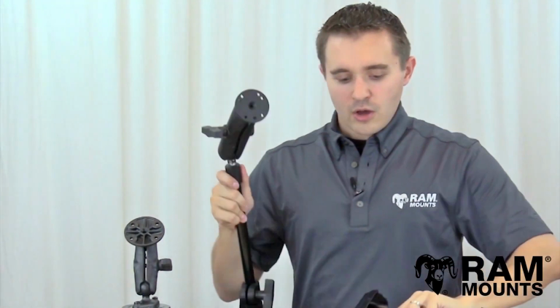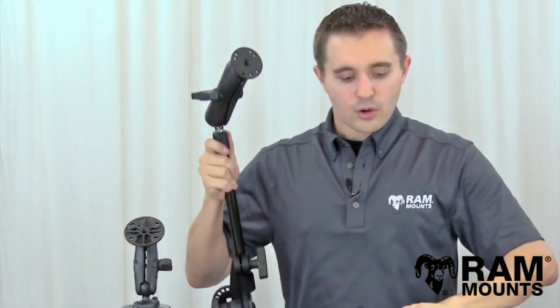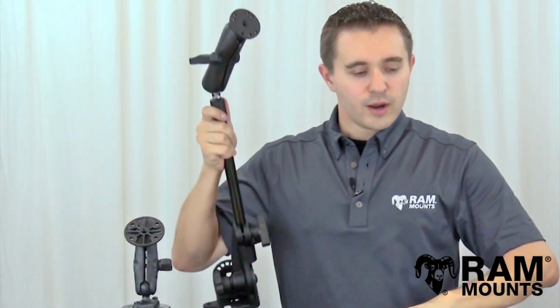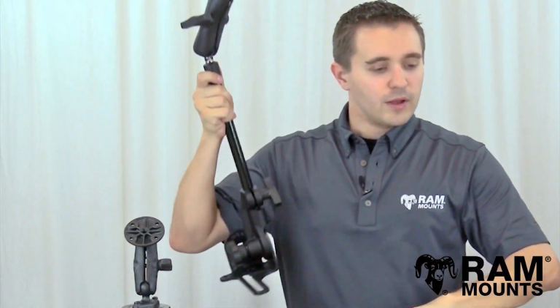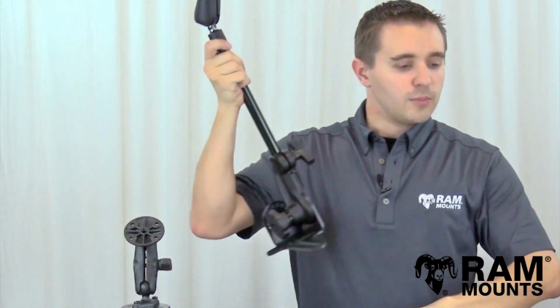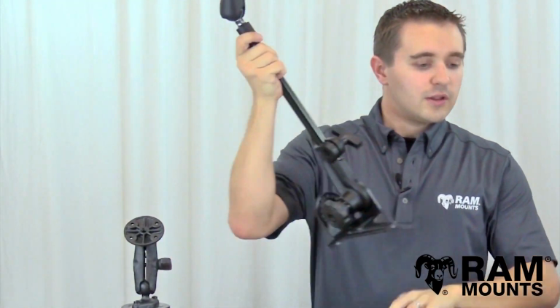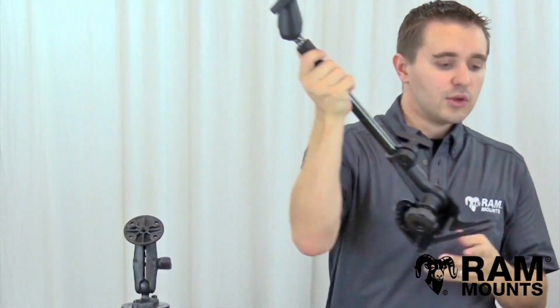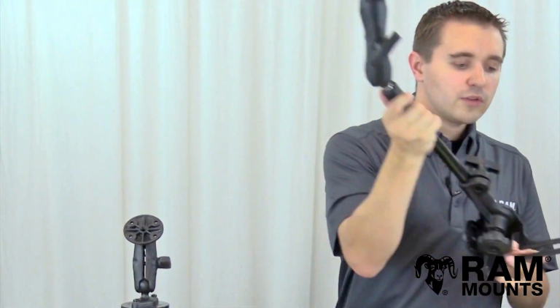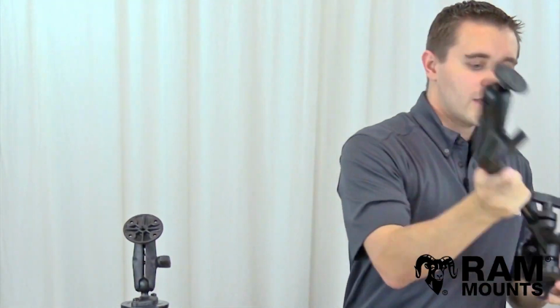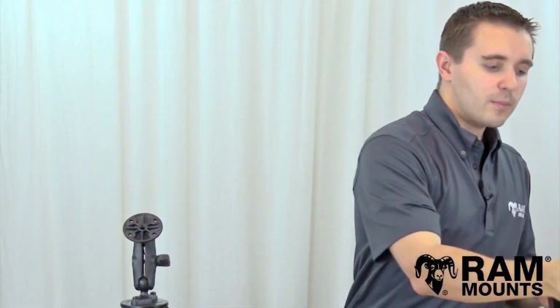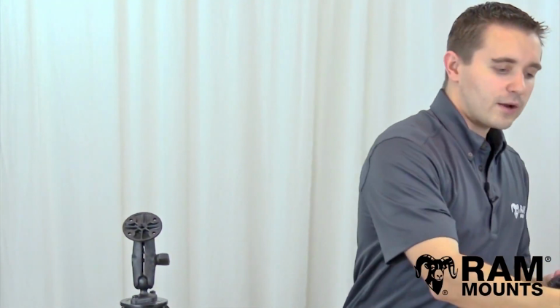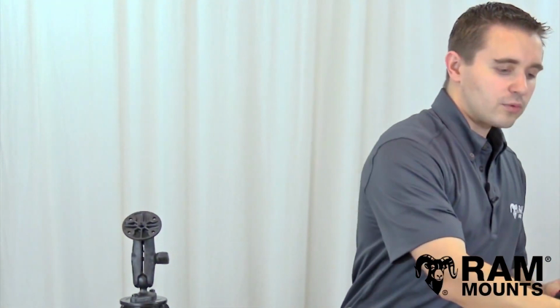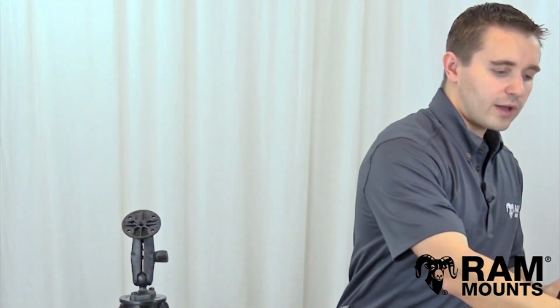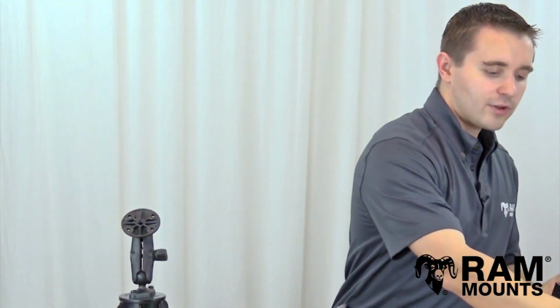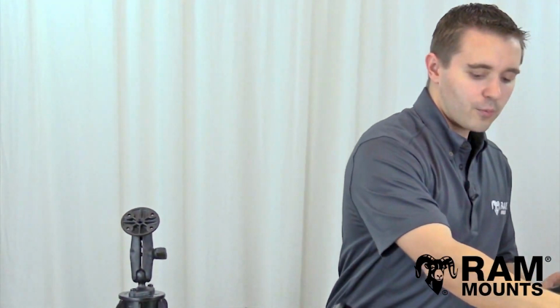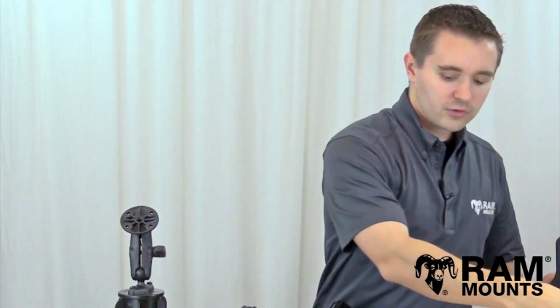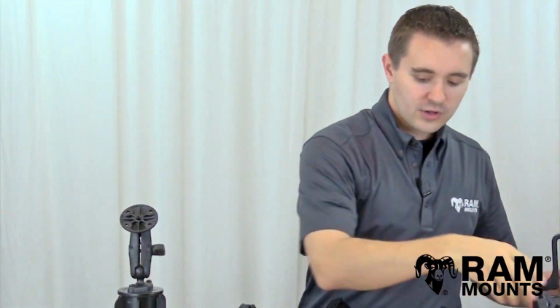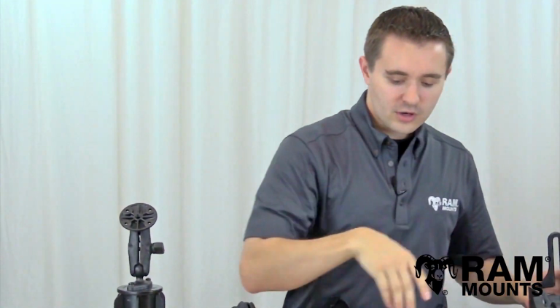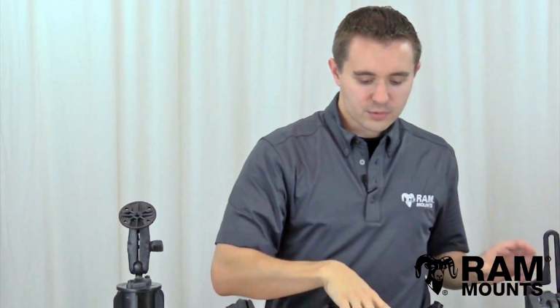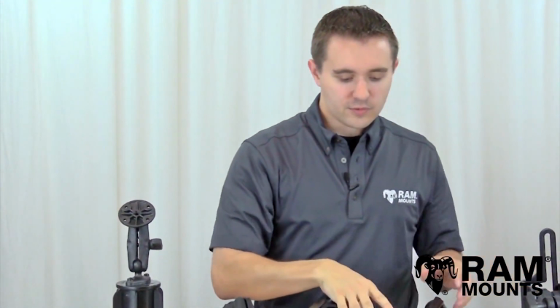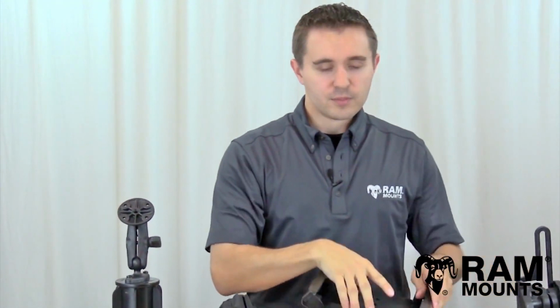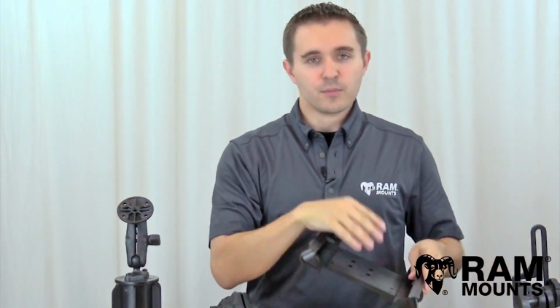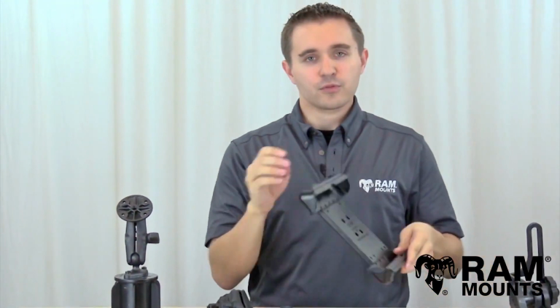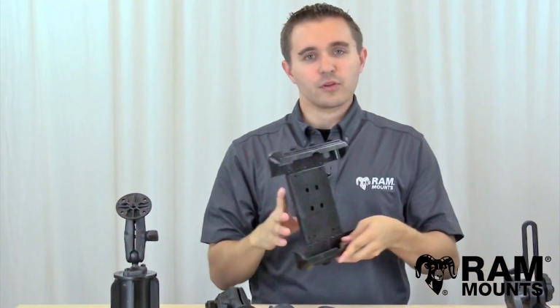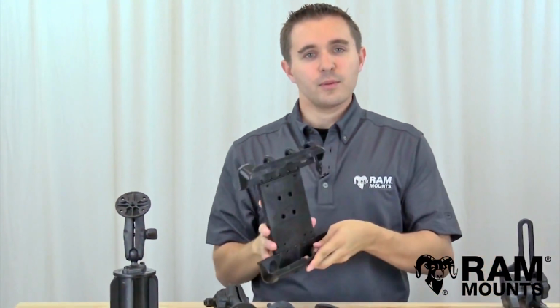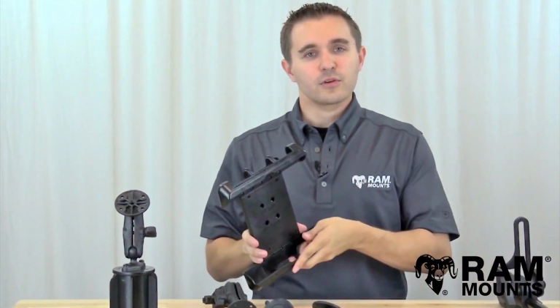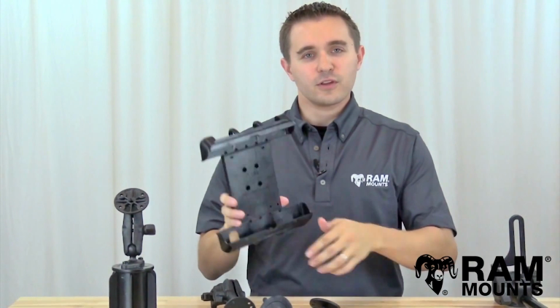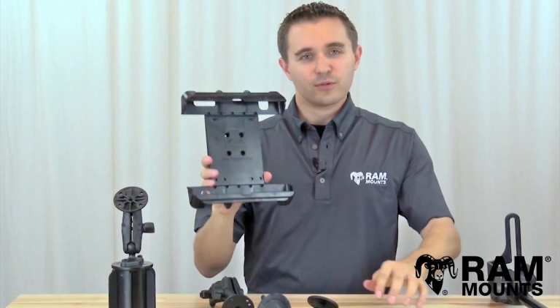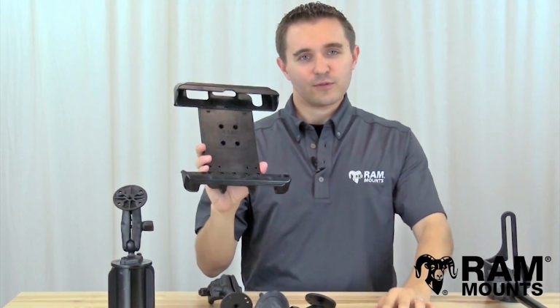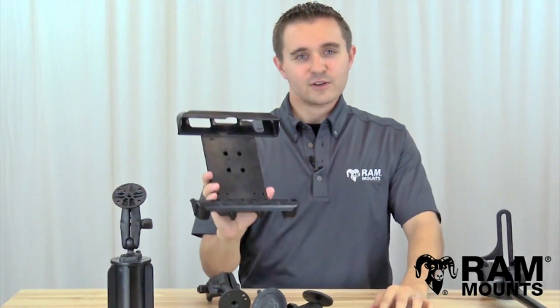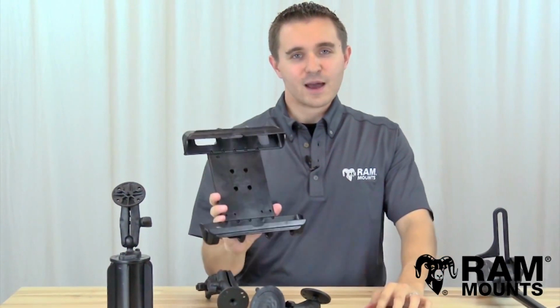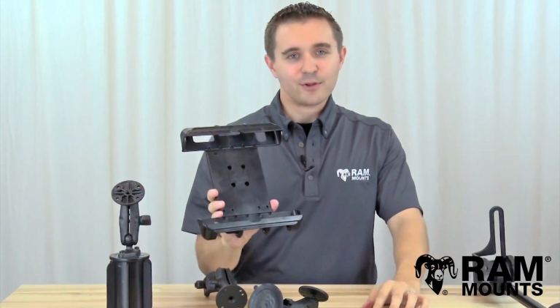All RAM mounts are made in the USA and are backed with a lifetime warranty, and are proven to be the most reliable accessory for your tablet.